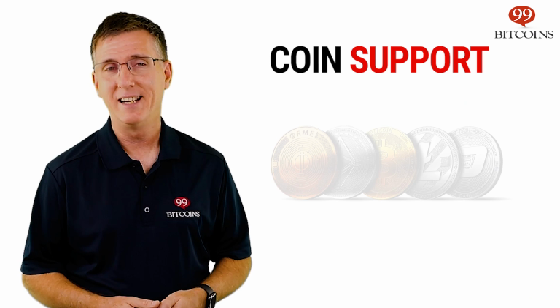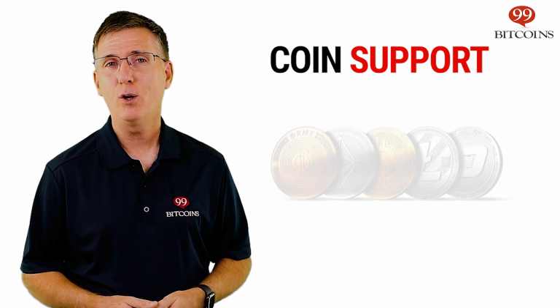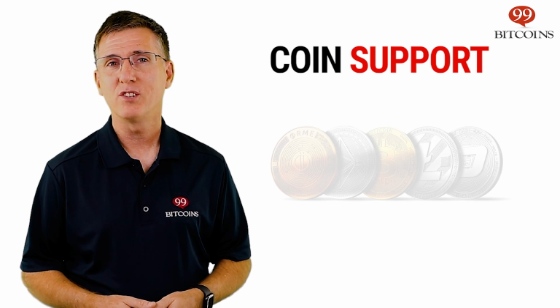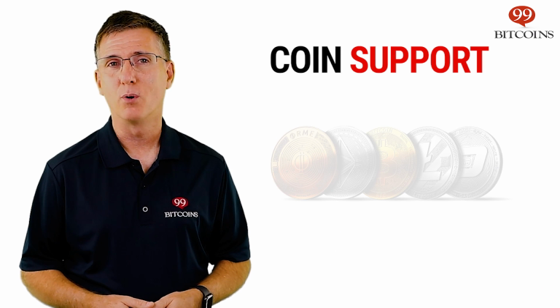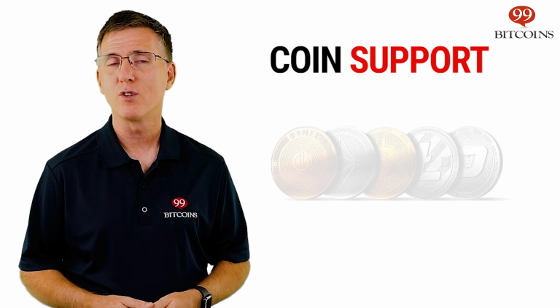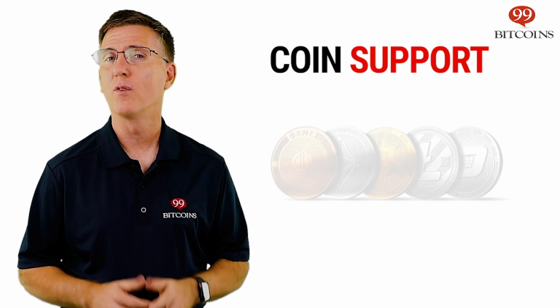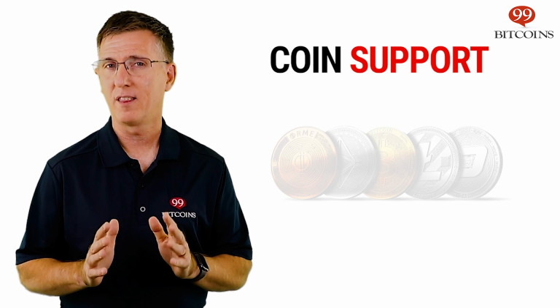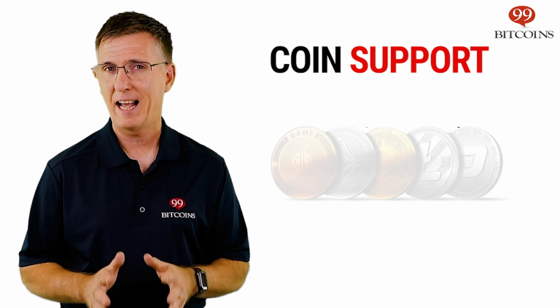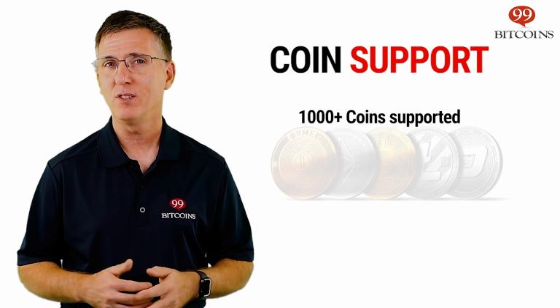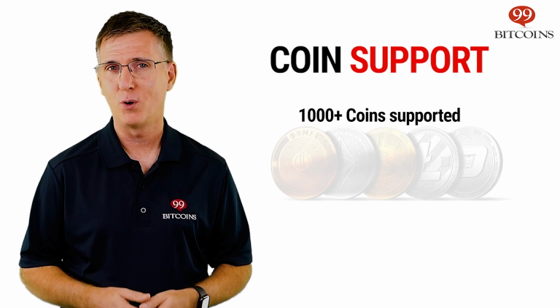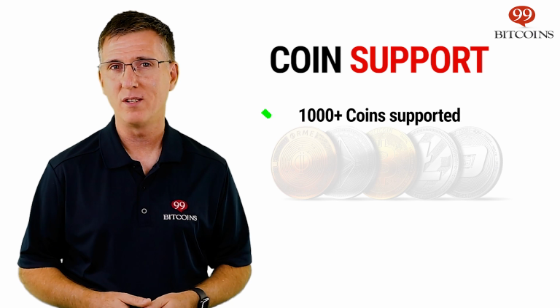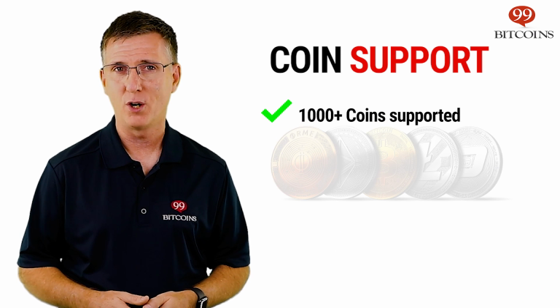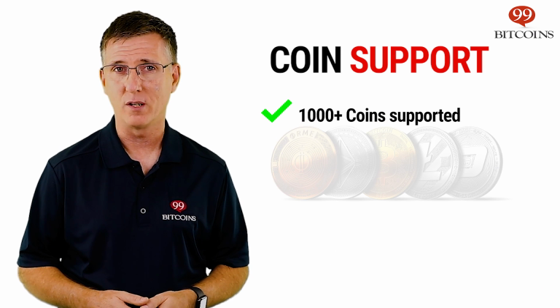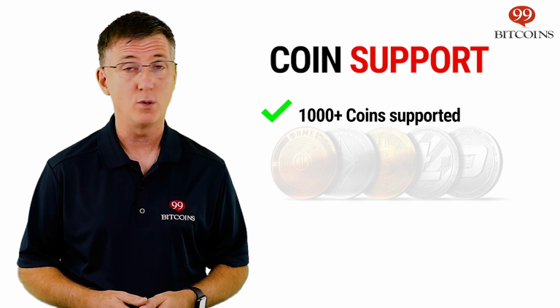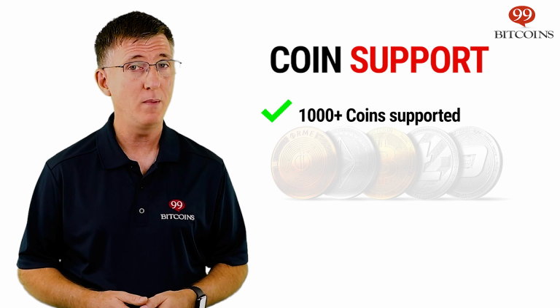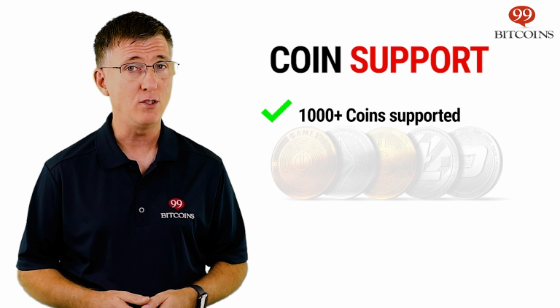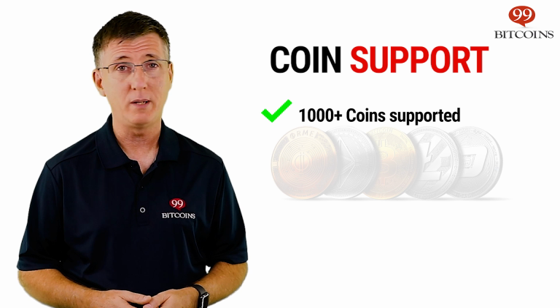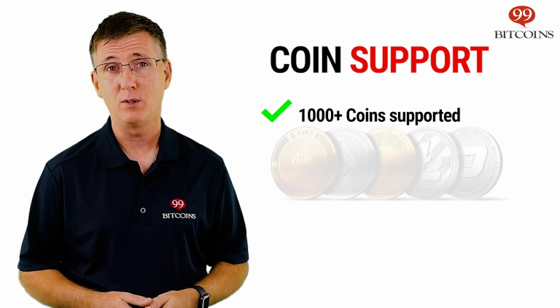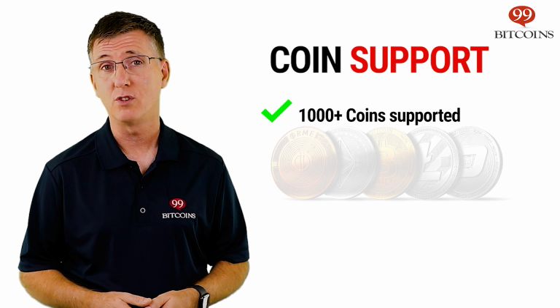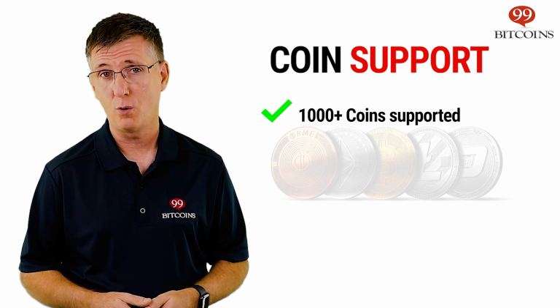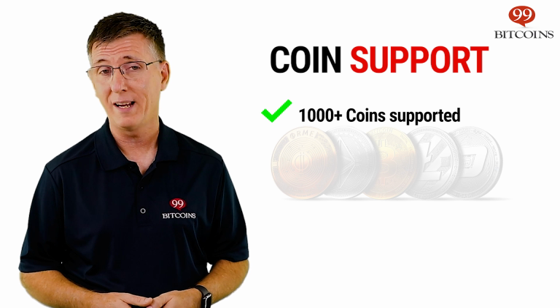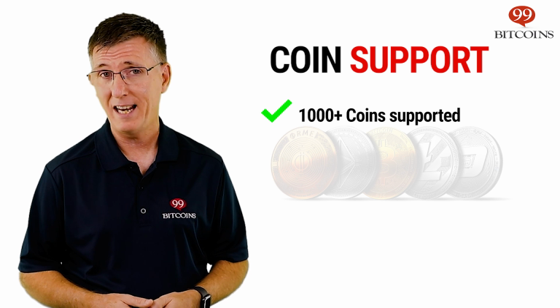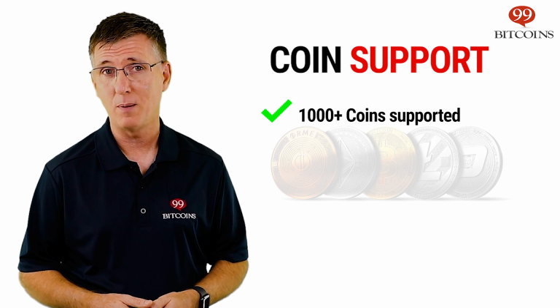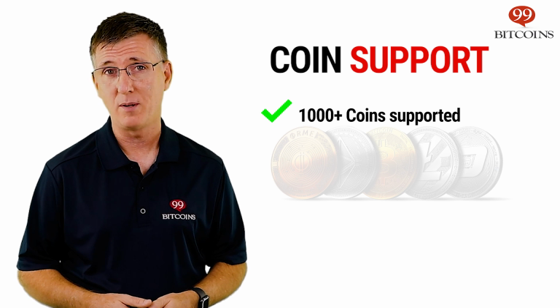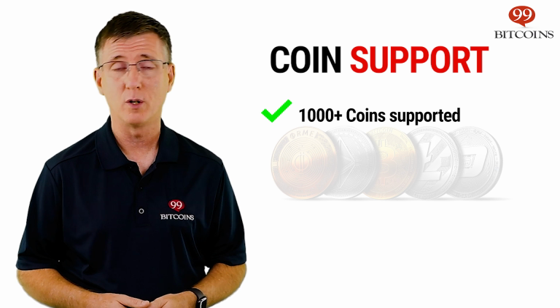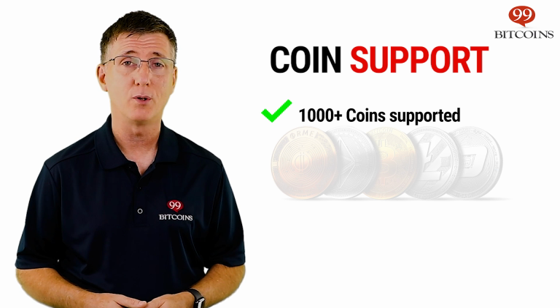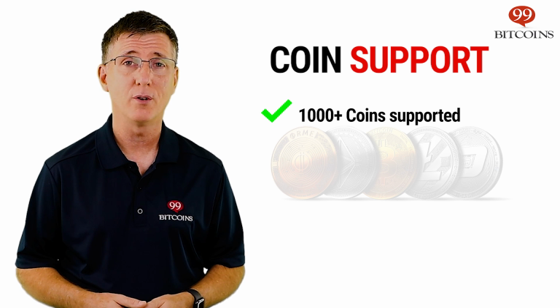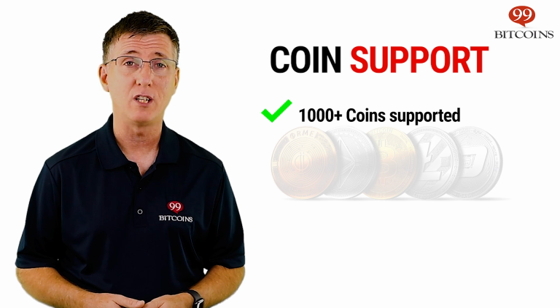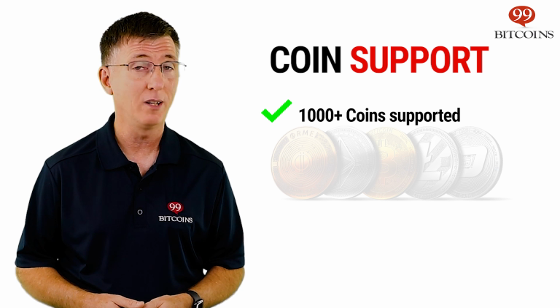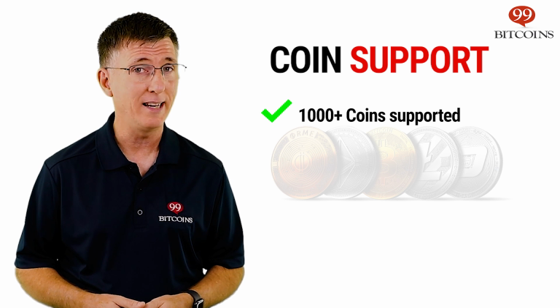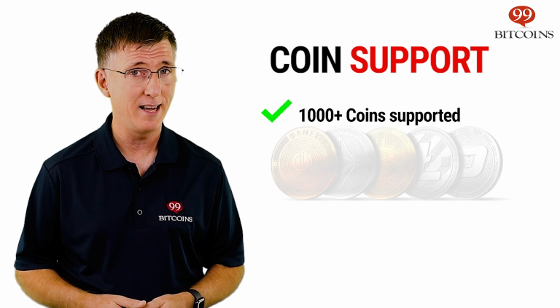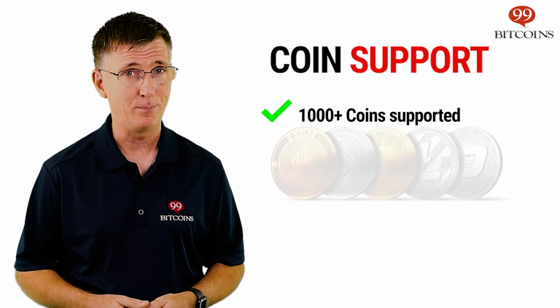The Nano S supports over a thousand coins and tokens, which means you'll be able to store any popular cryptocurrency you'd like on it.